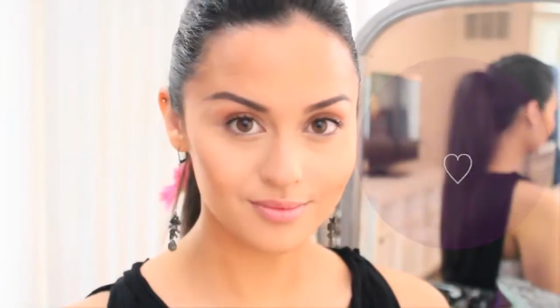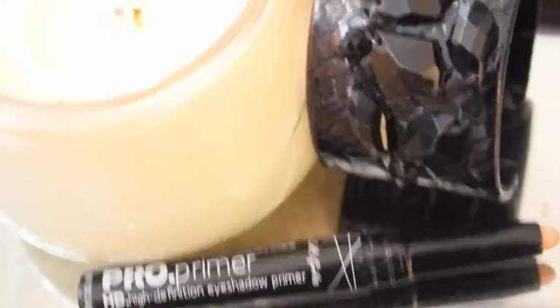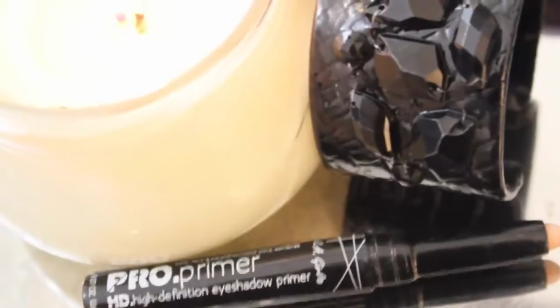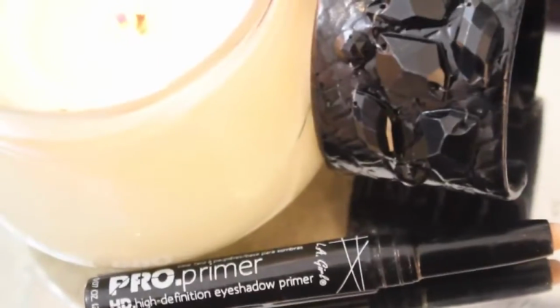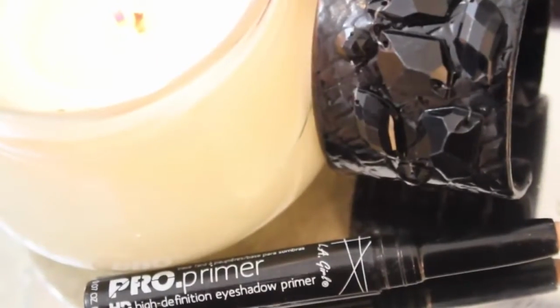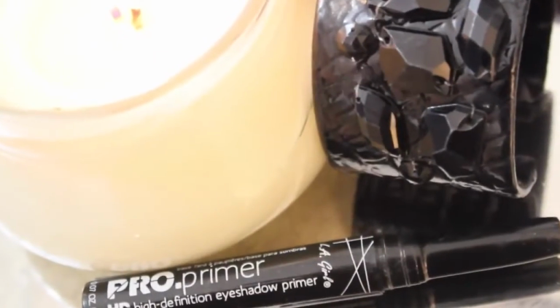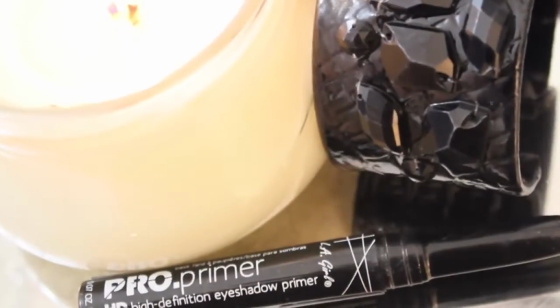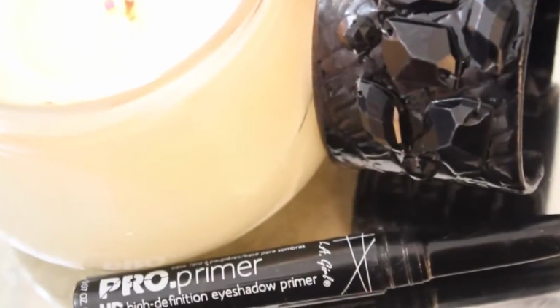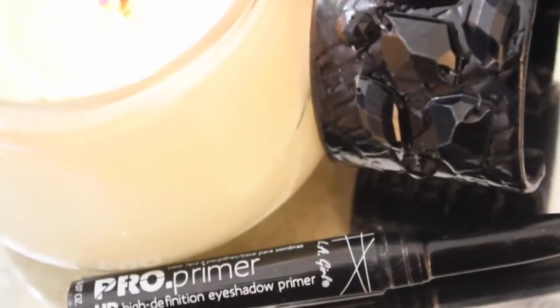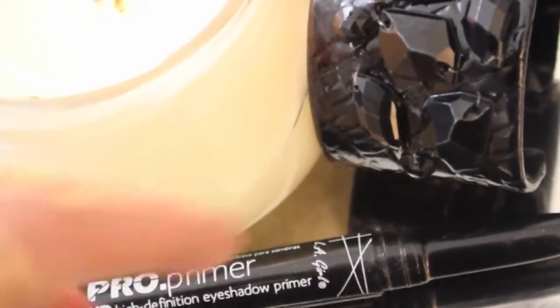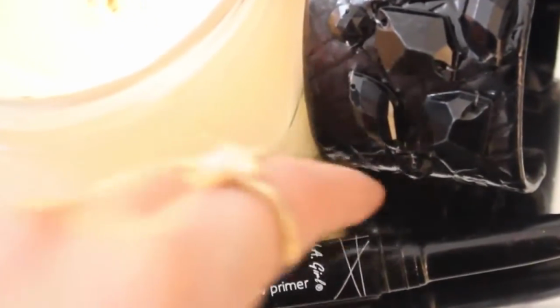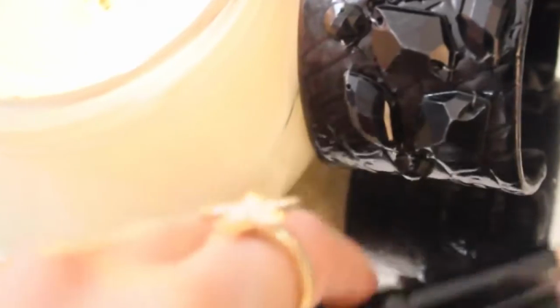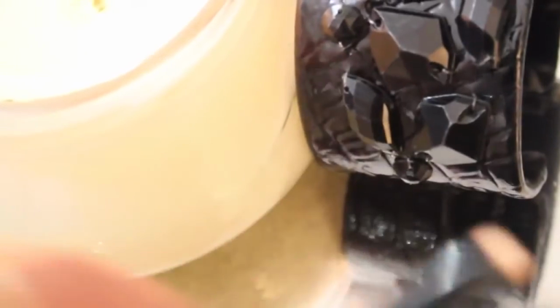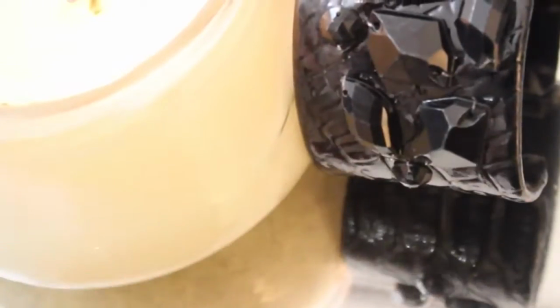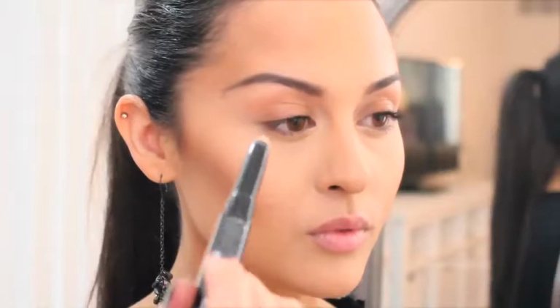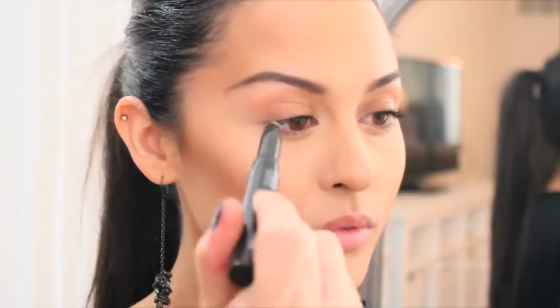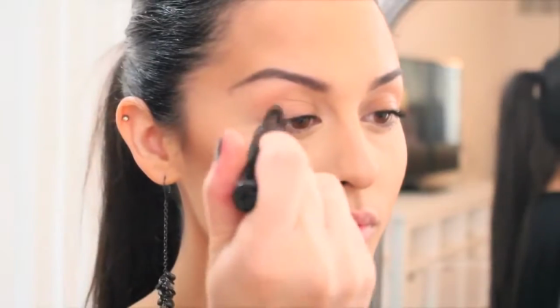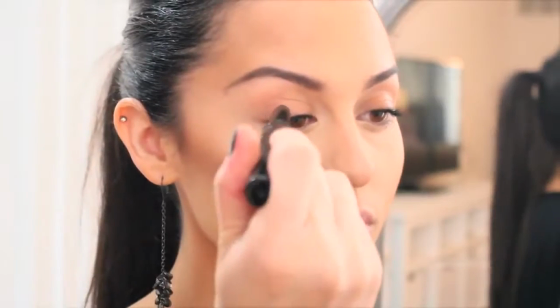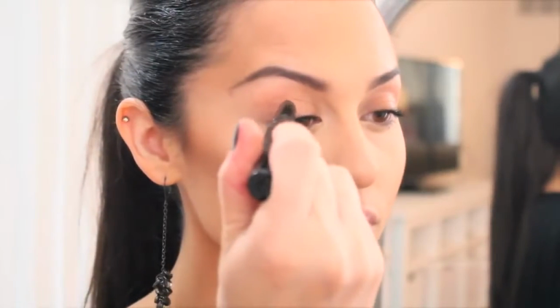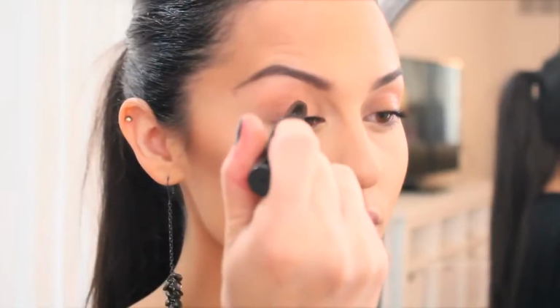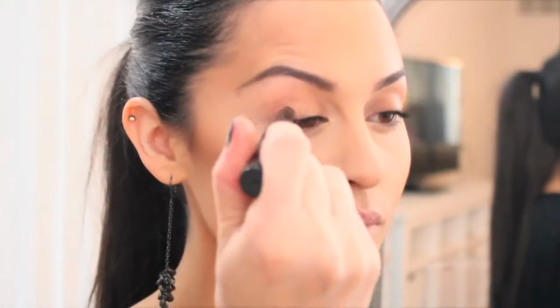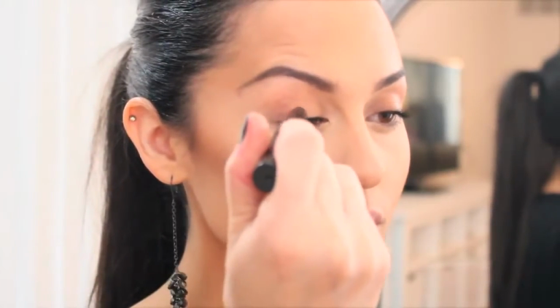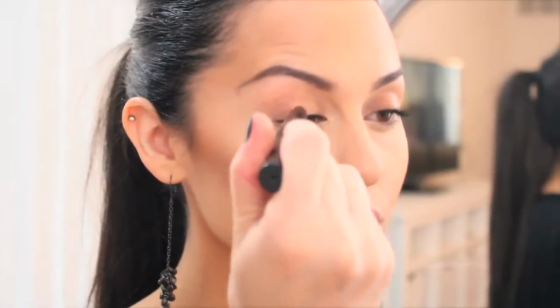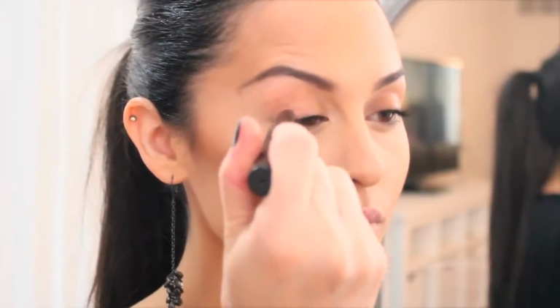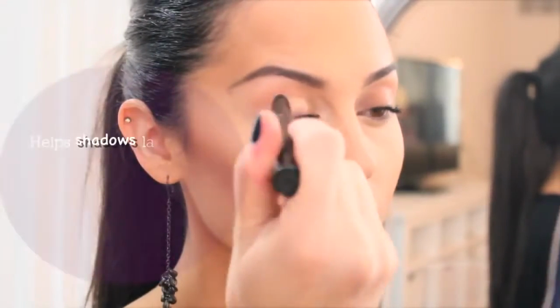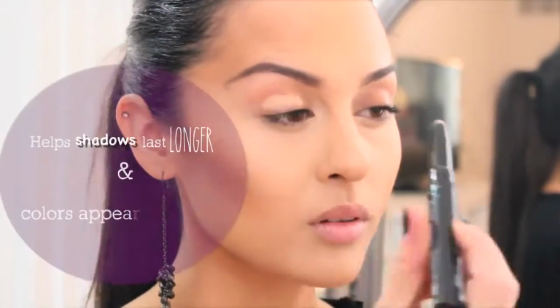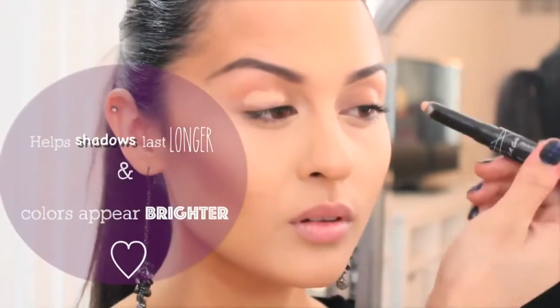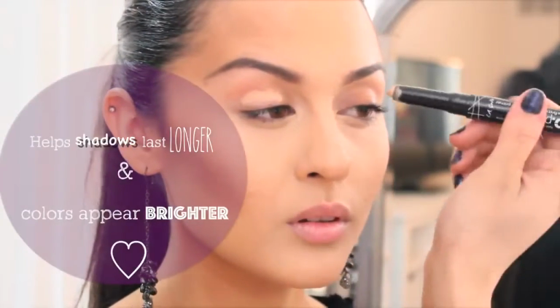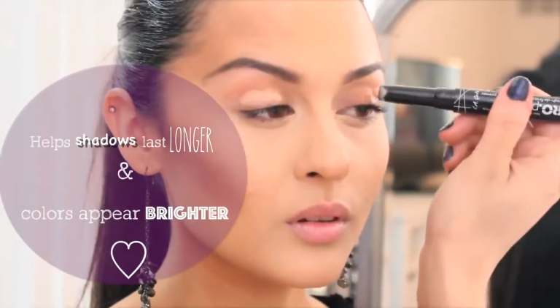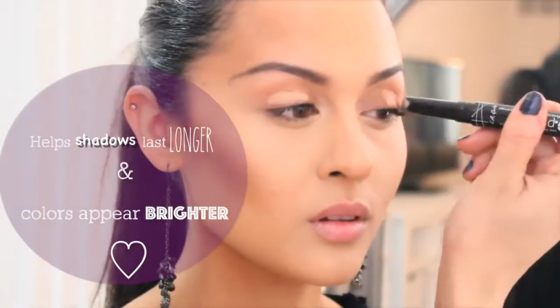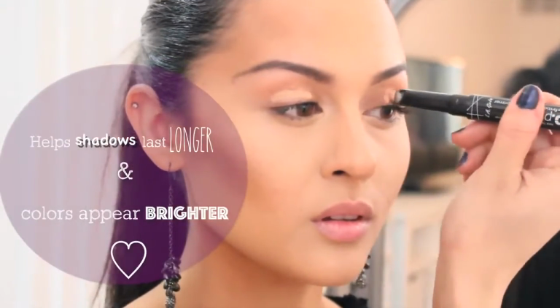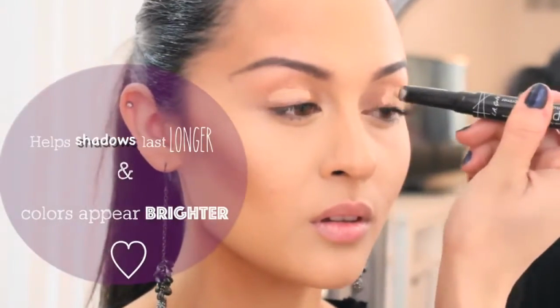Now I'm going to use the High Definition Primer from LA Girls and place this on the lid area so that our shadows appear more vibrant.